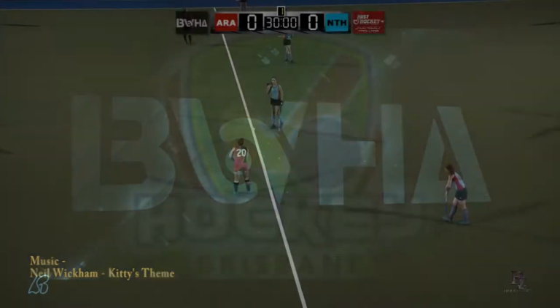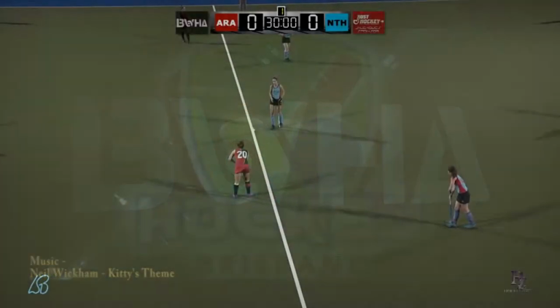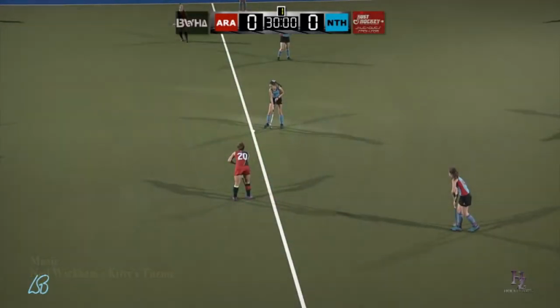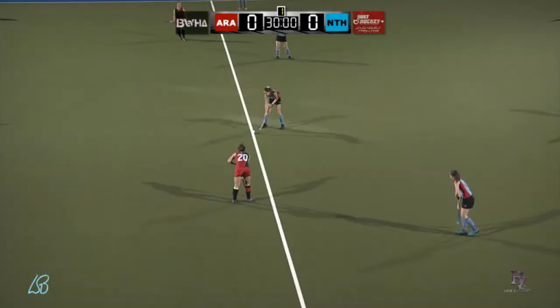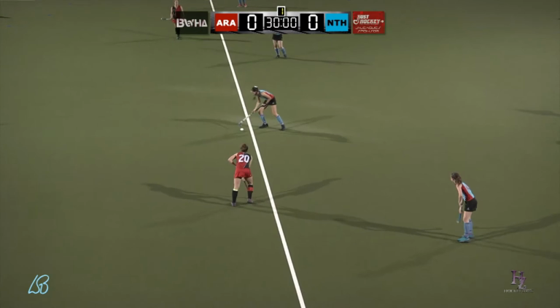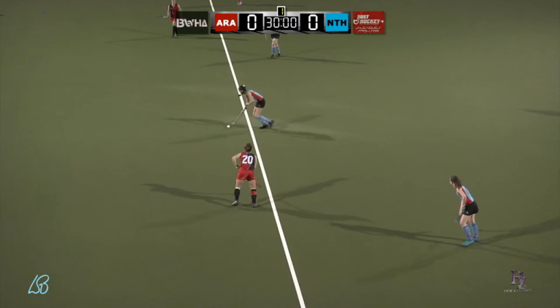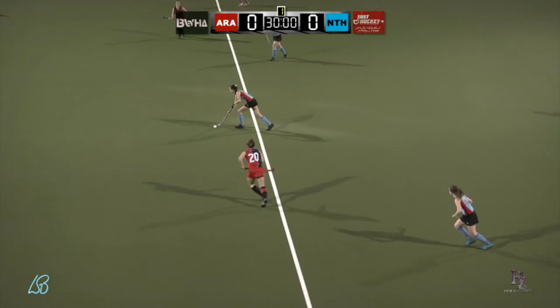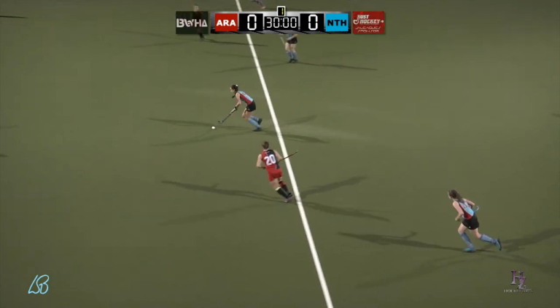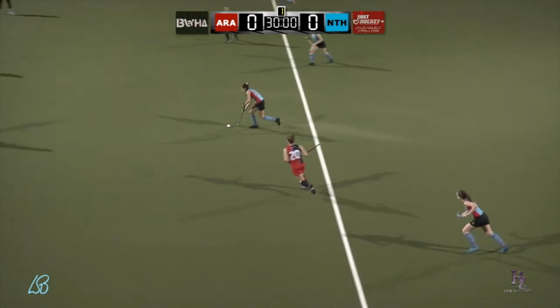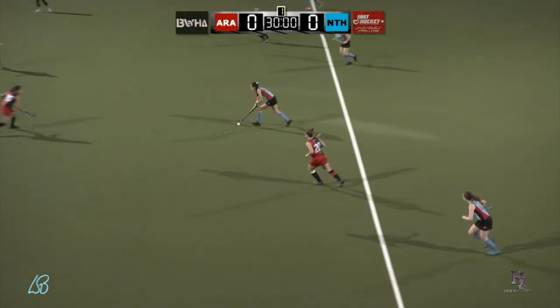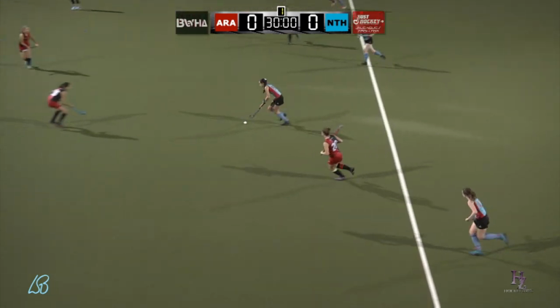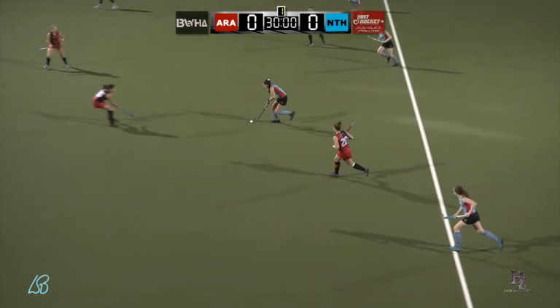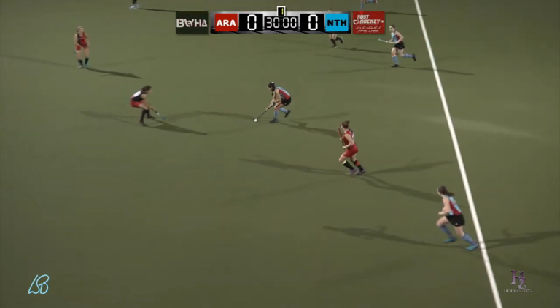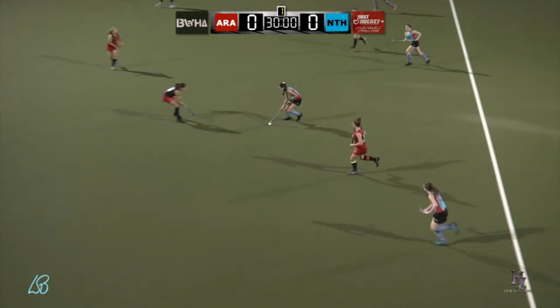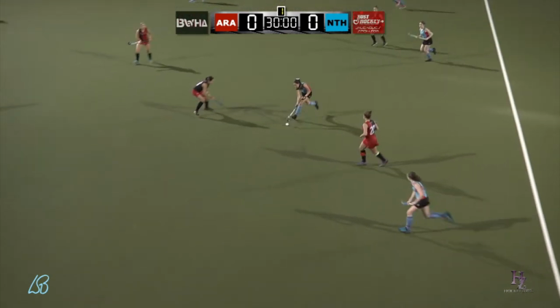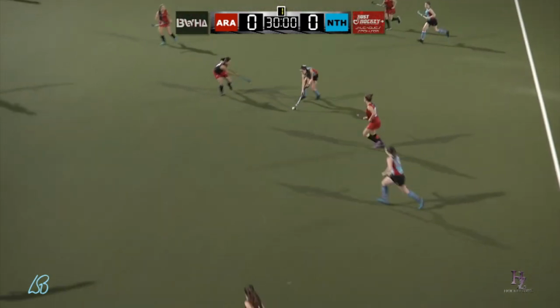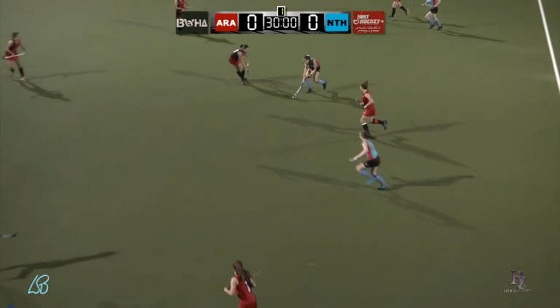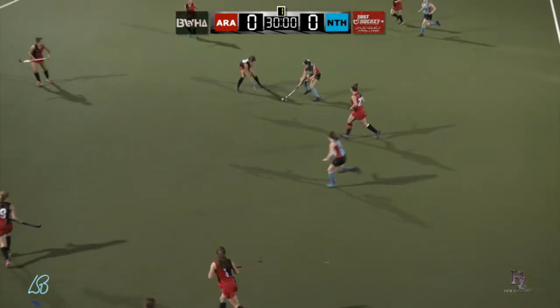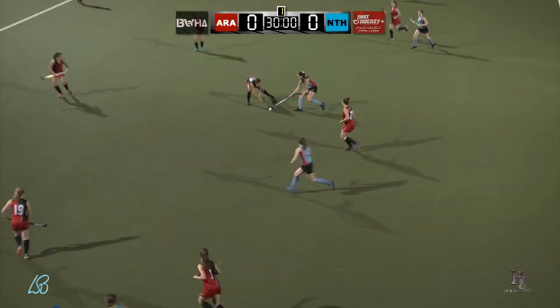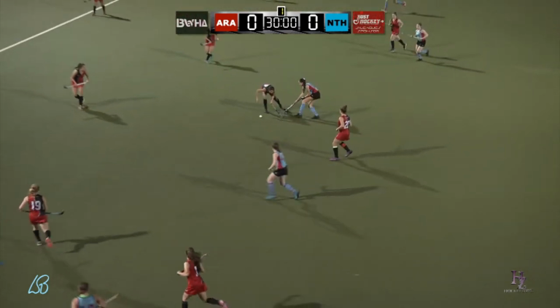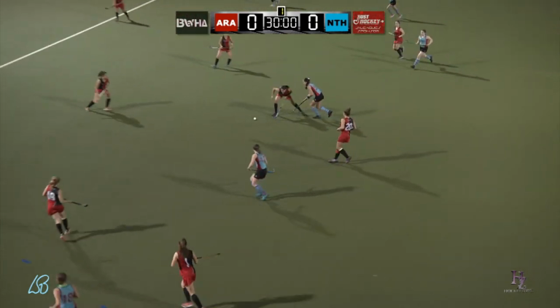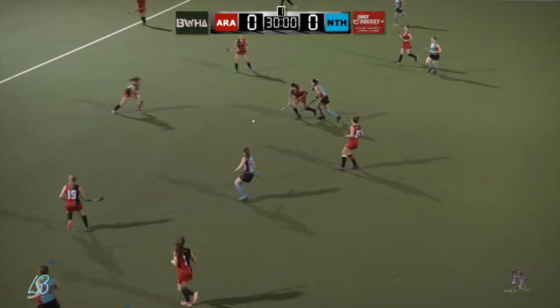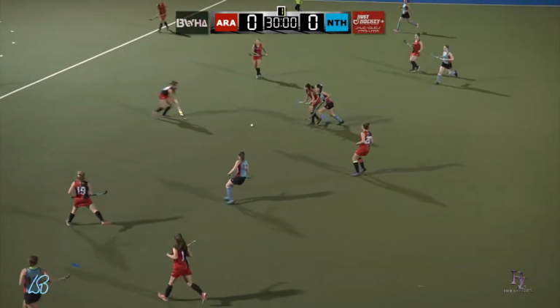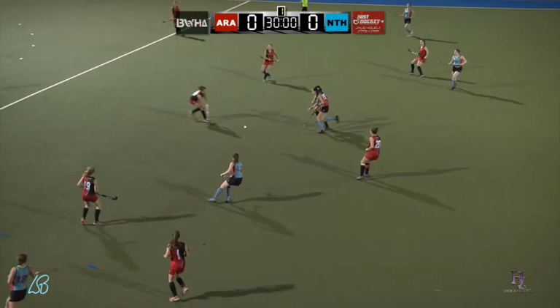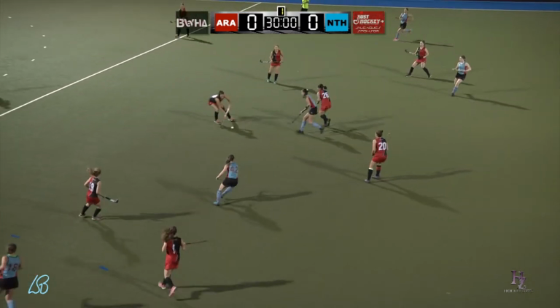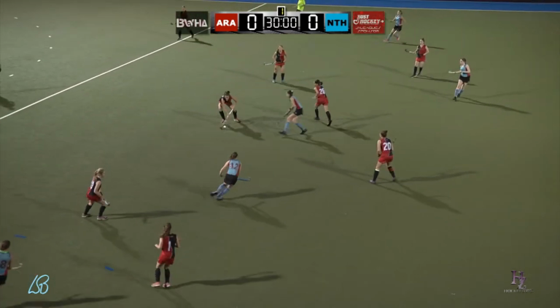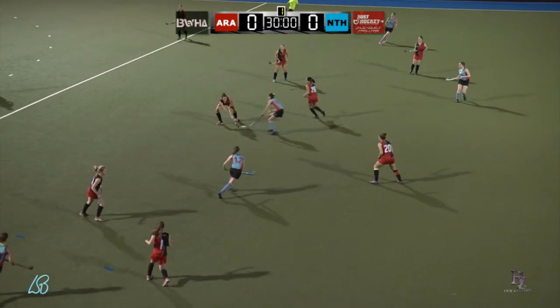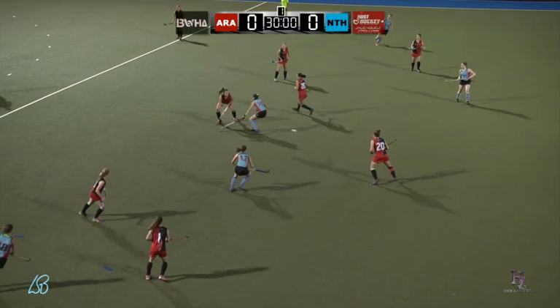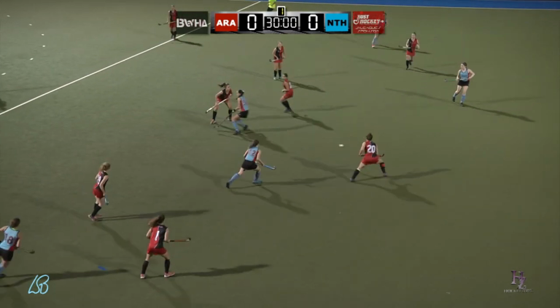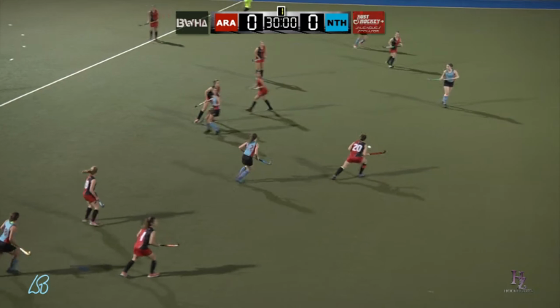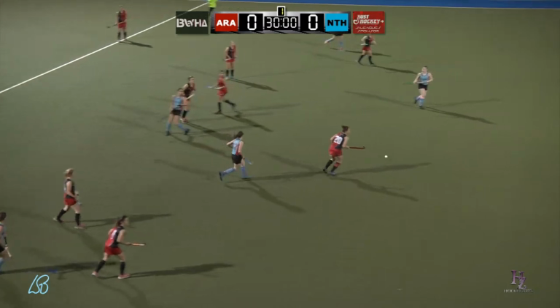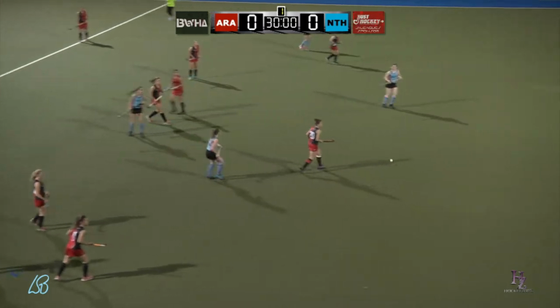And we are underway with Just Hockey JT1 game, Irana Ascot vs Norths.